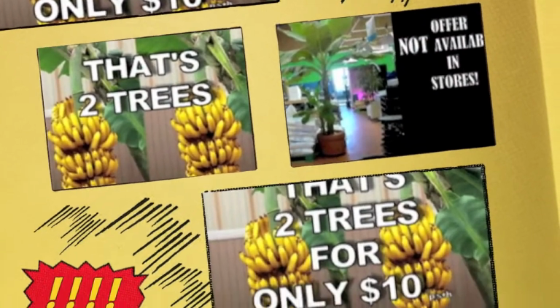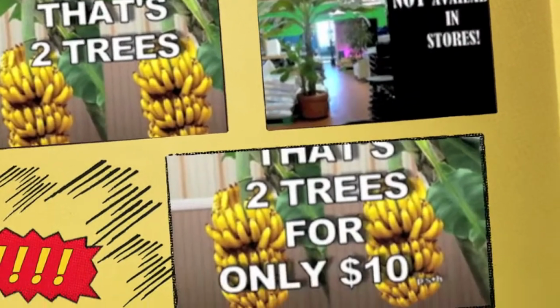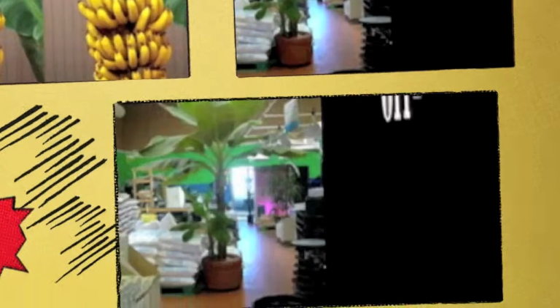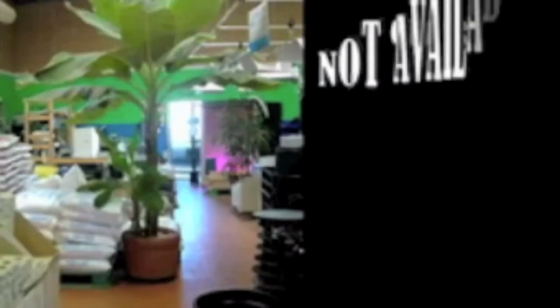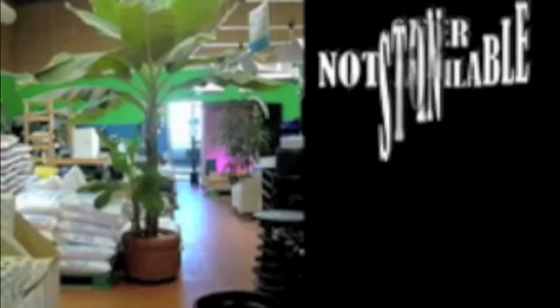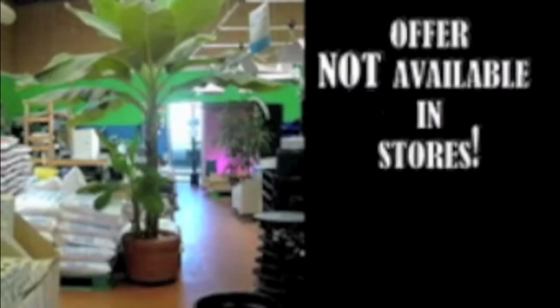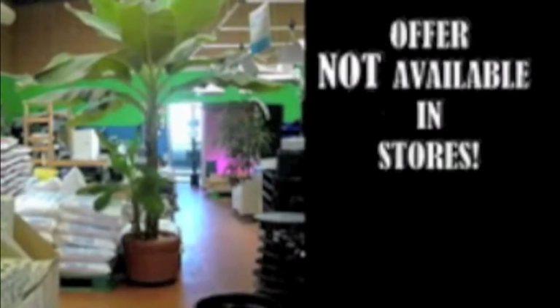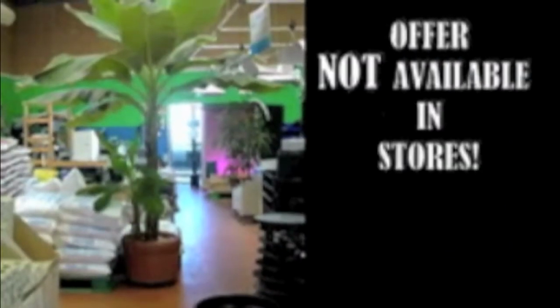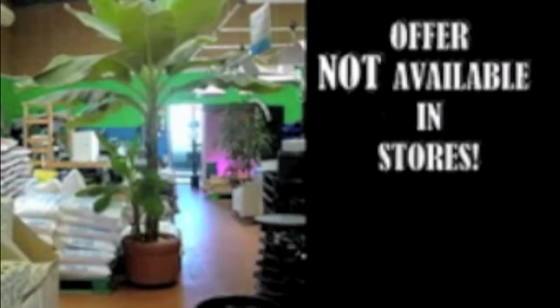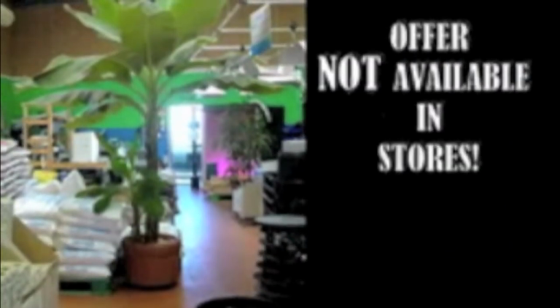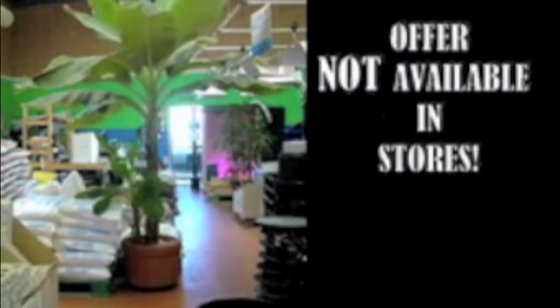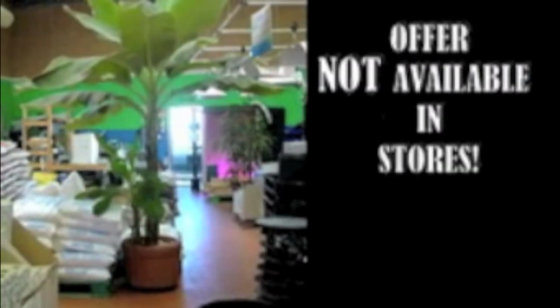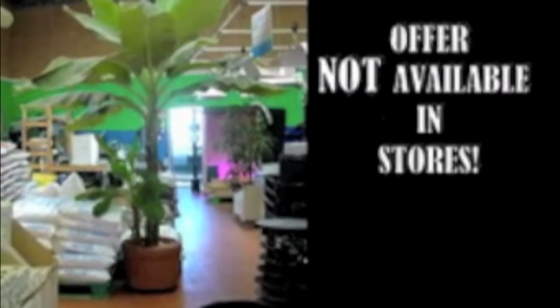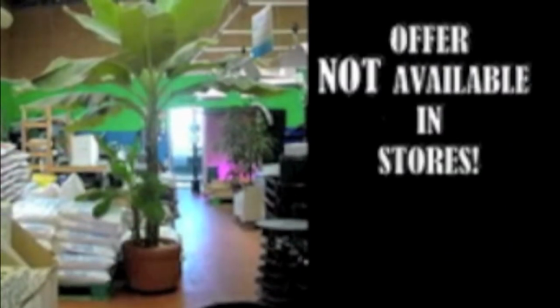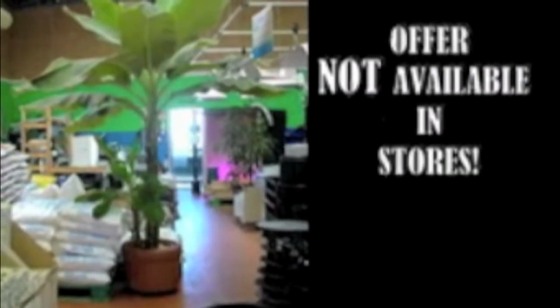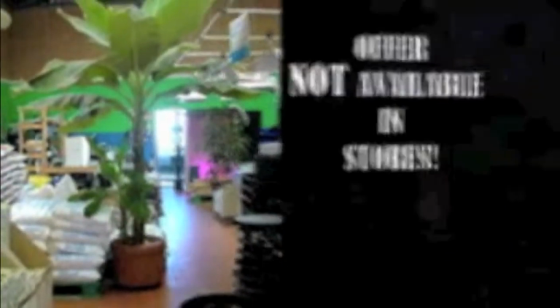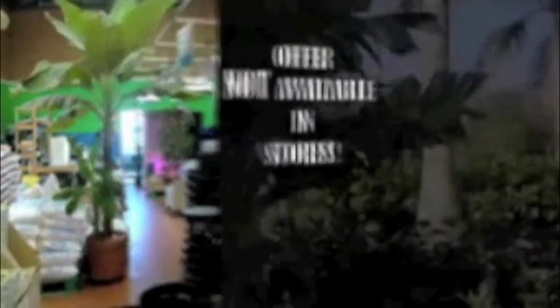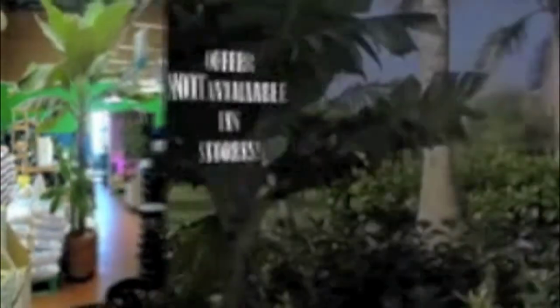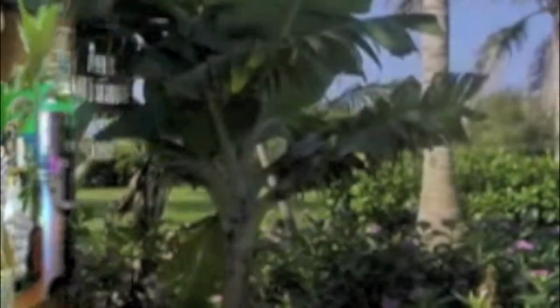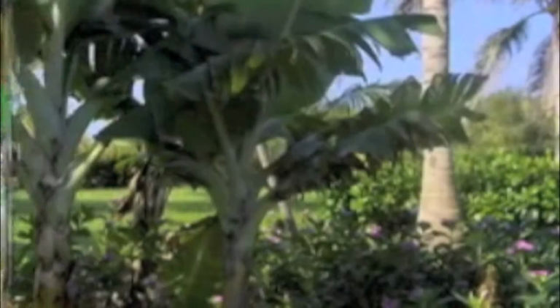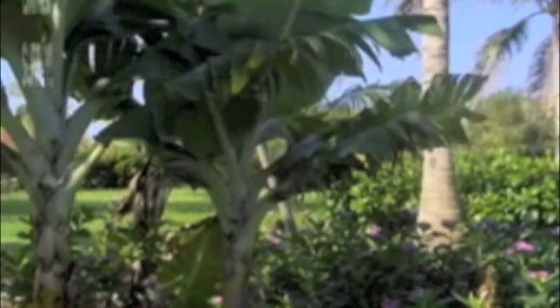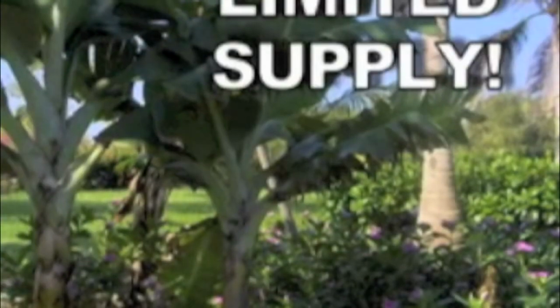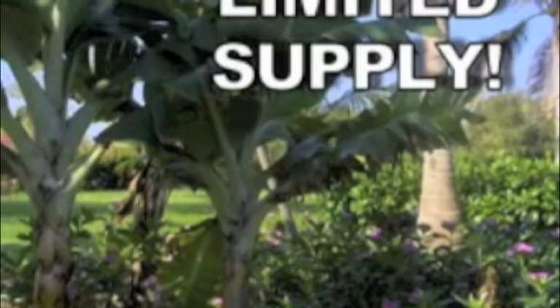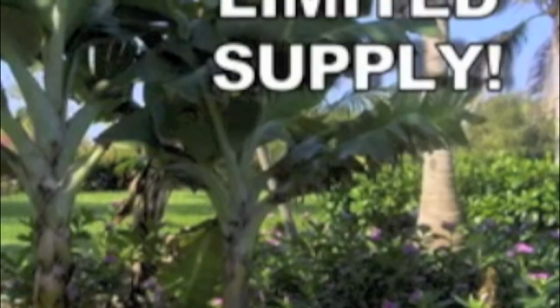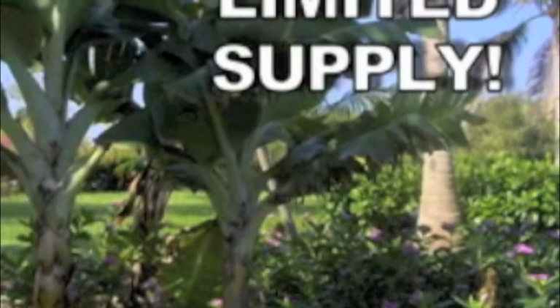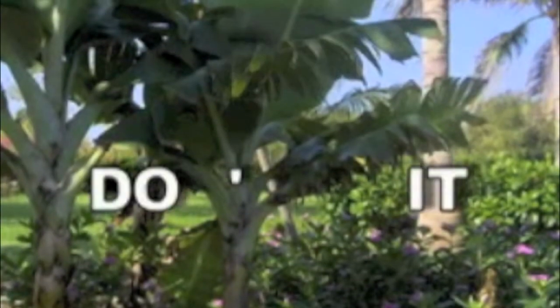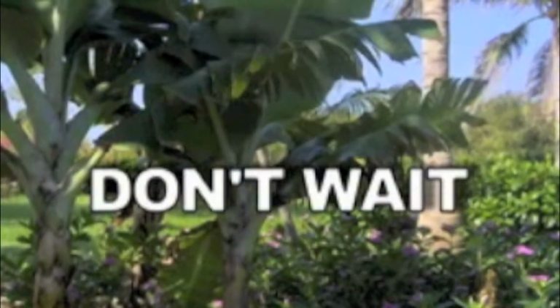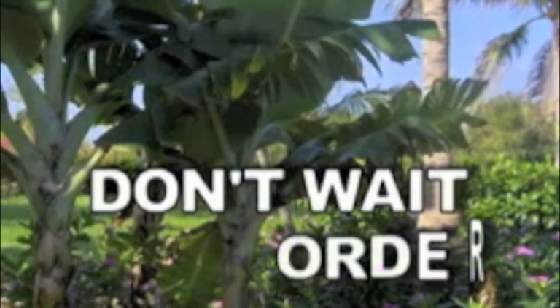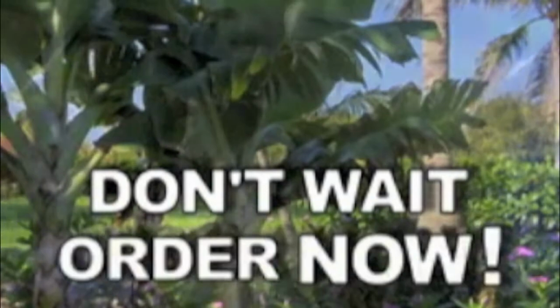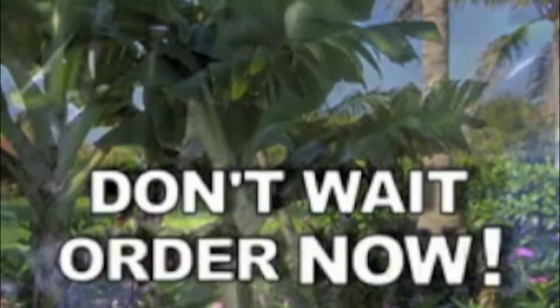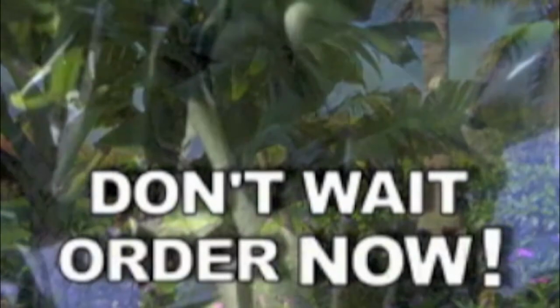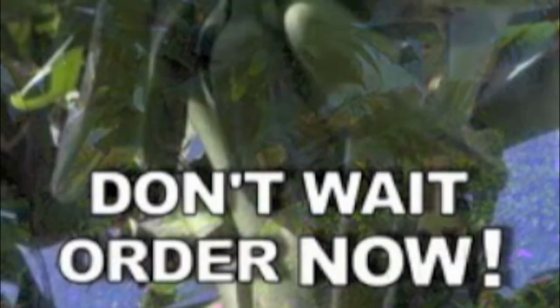You will never find this offer in a garden center or home improvement store. Limited supply. Don't wait. Order now.